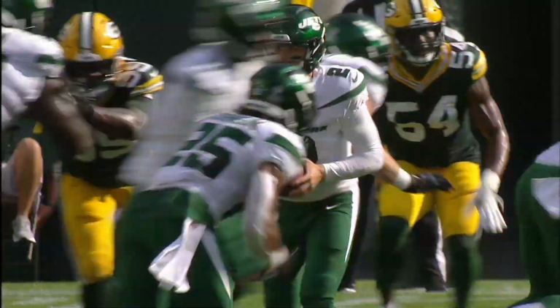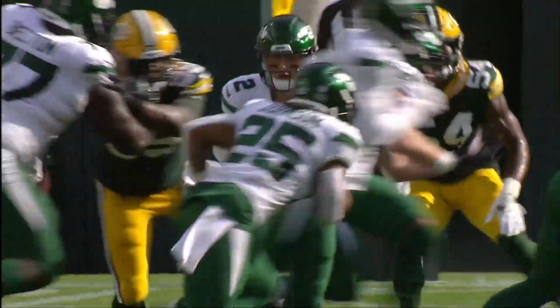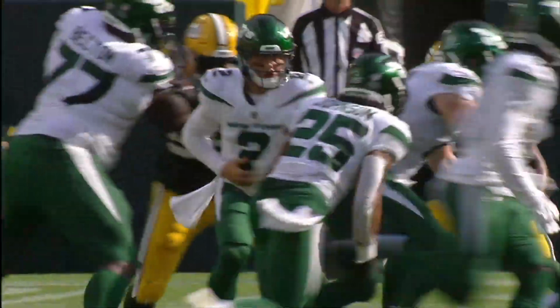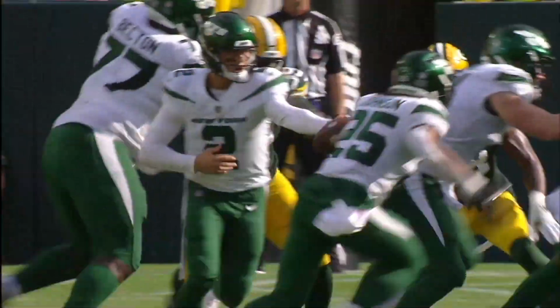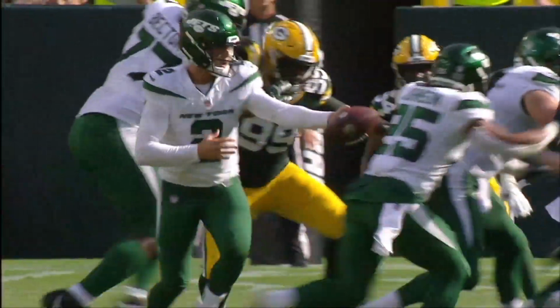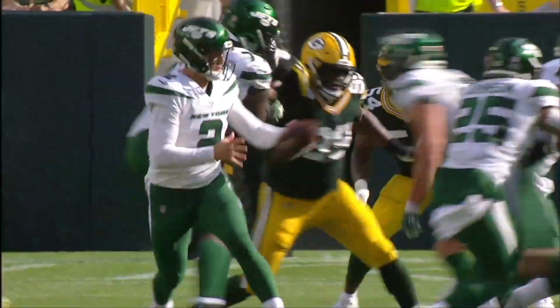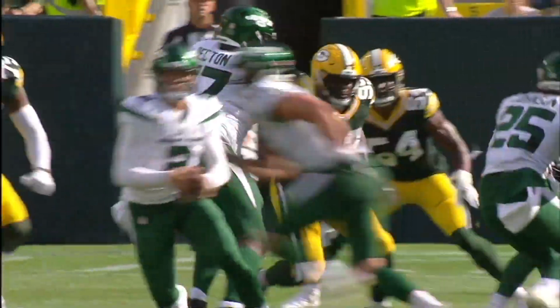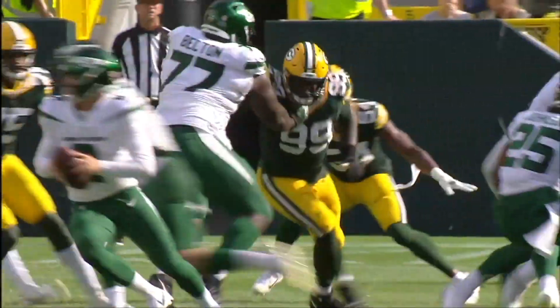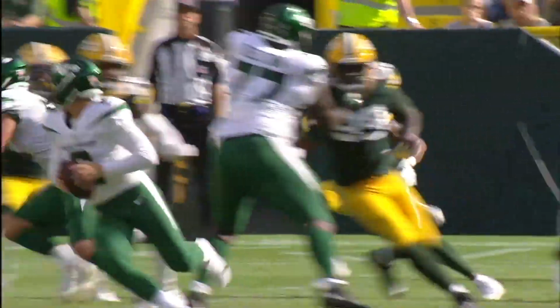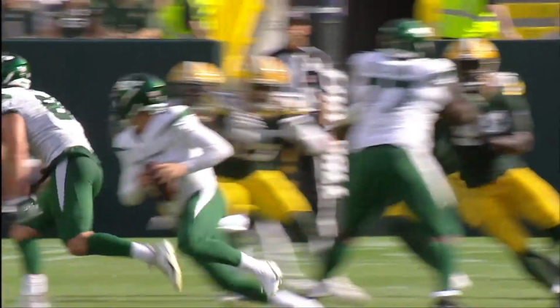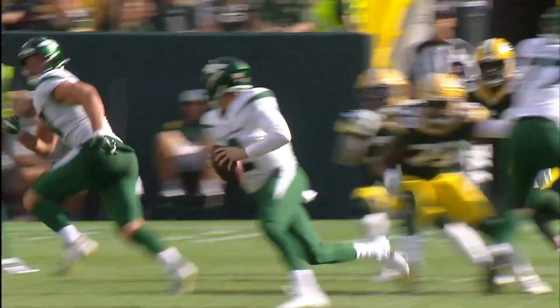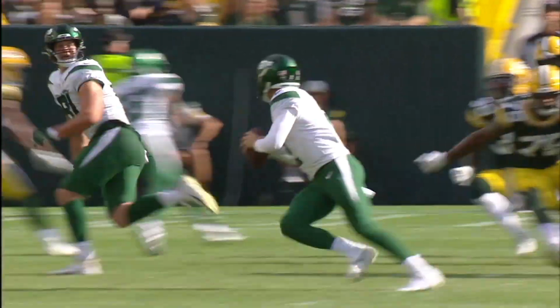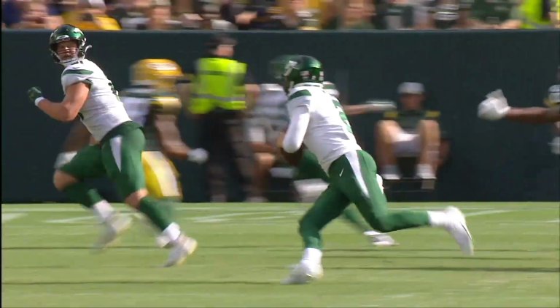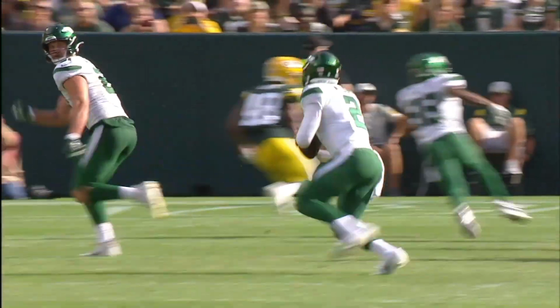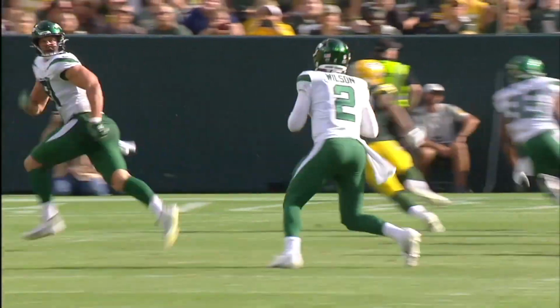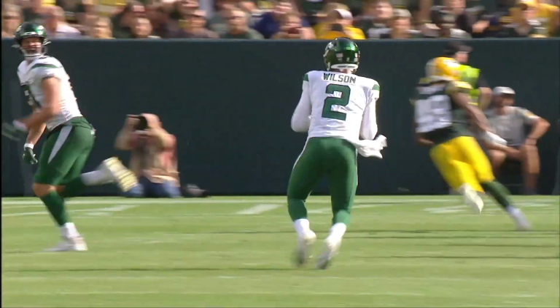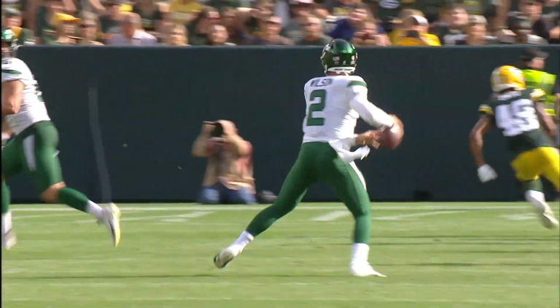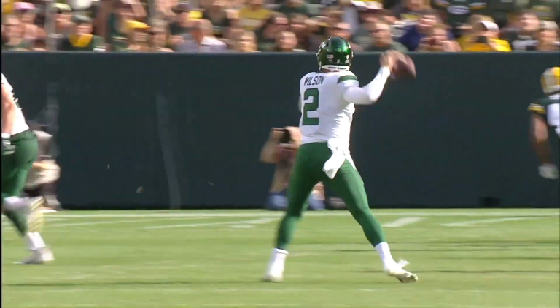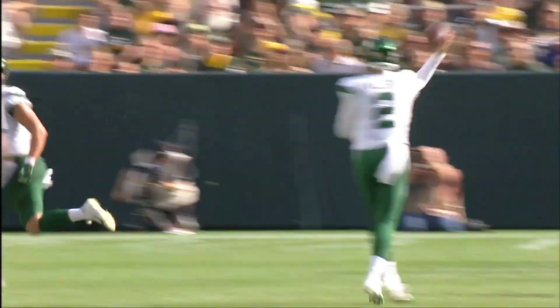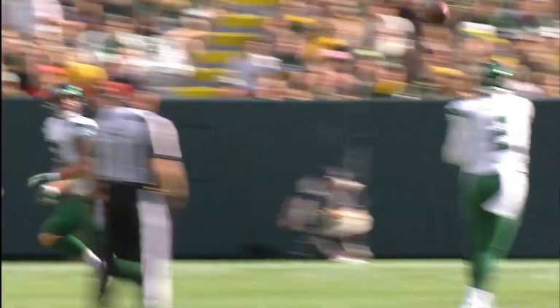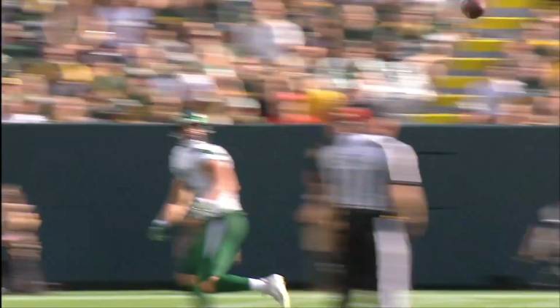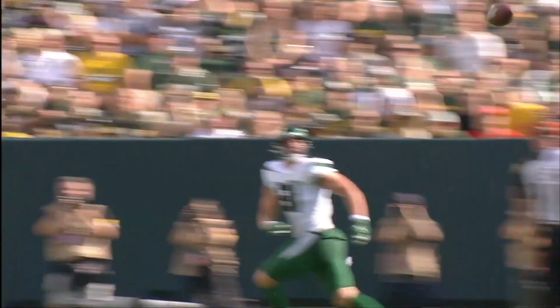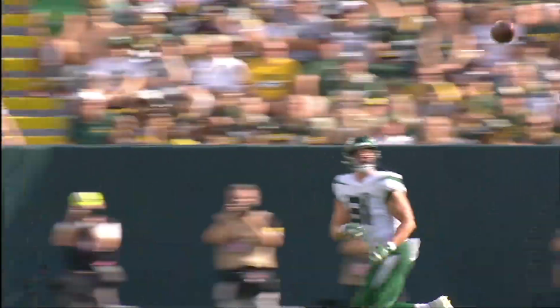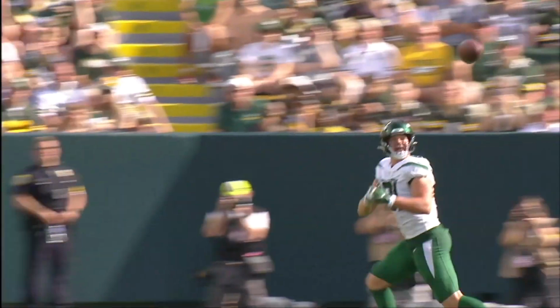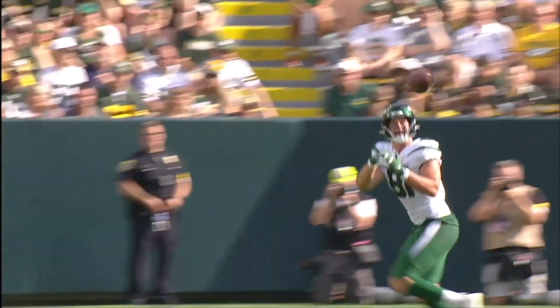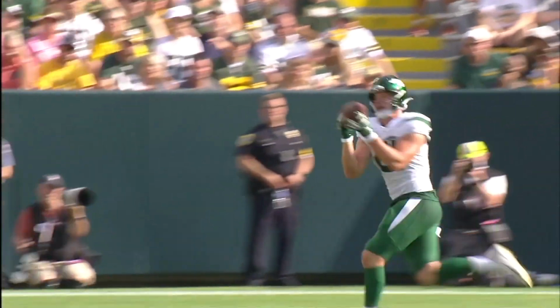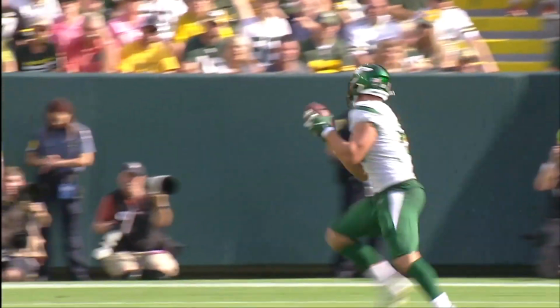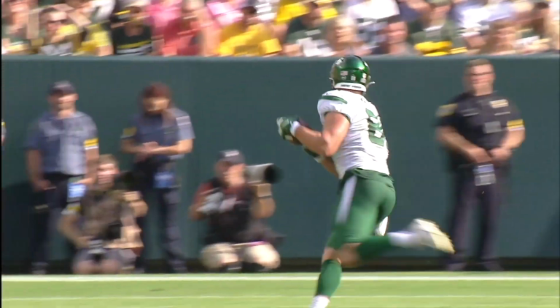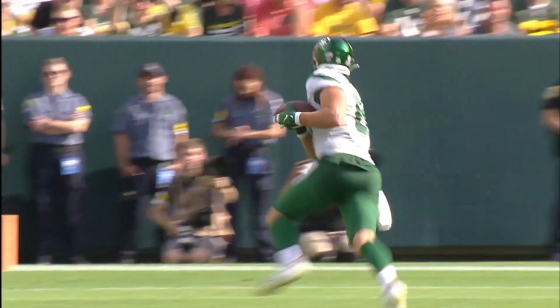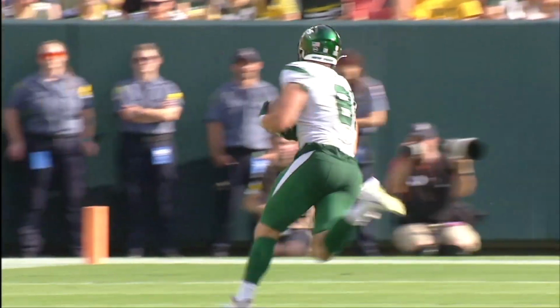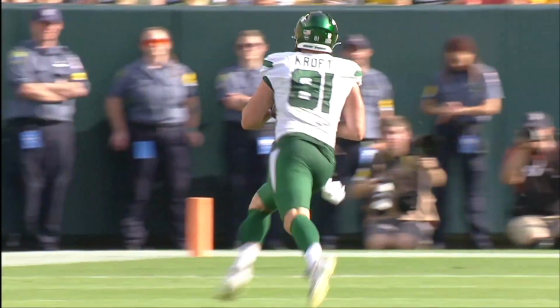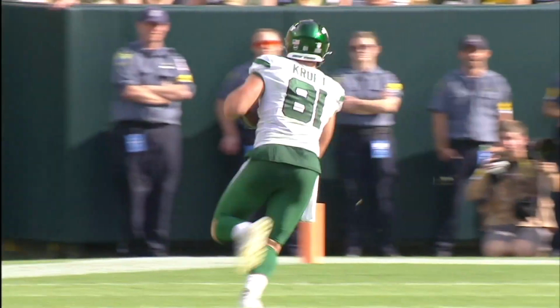Rolling to your left, getting your hips around quickly where you can make an accurate throw. See that last flip of the hips? That's how Wilson is generating accuracy on the move.